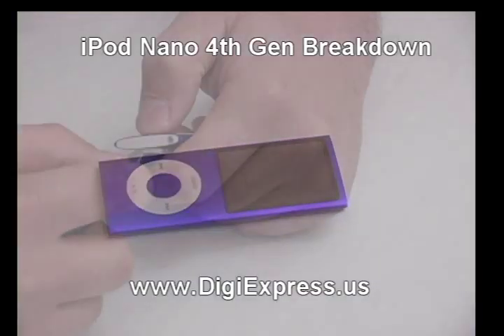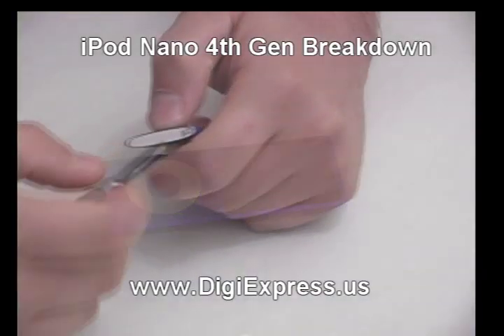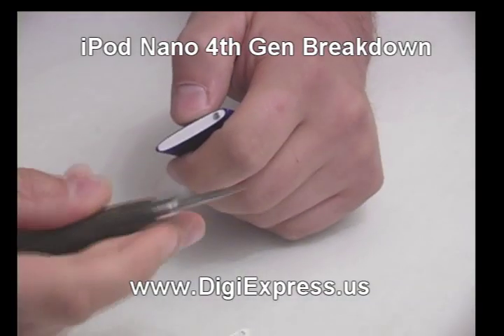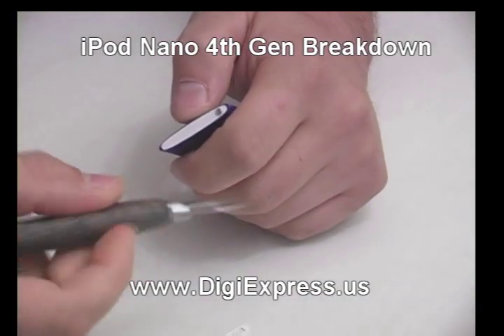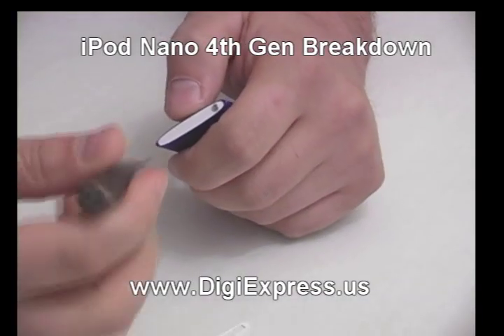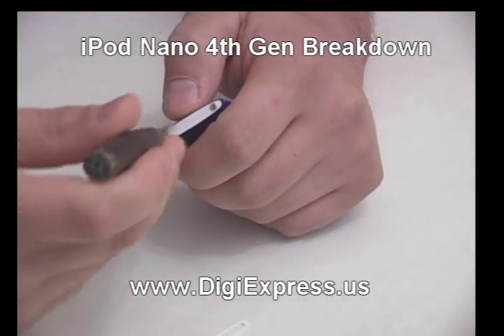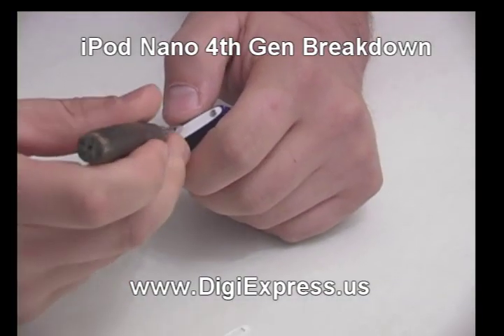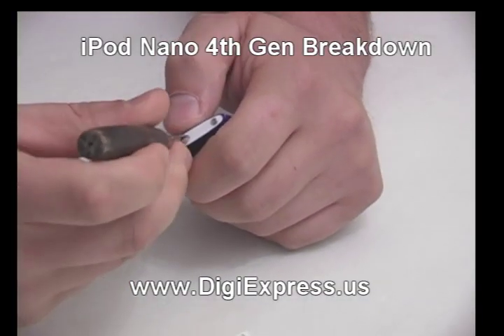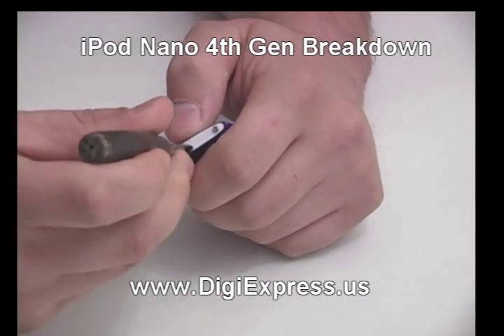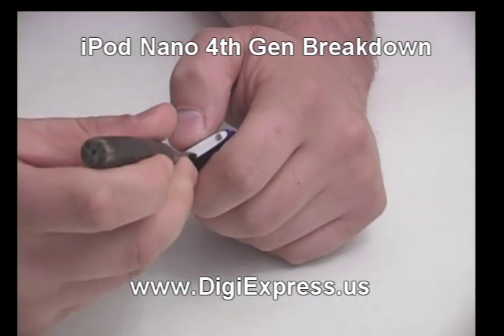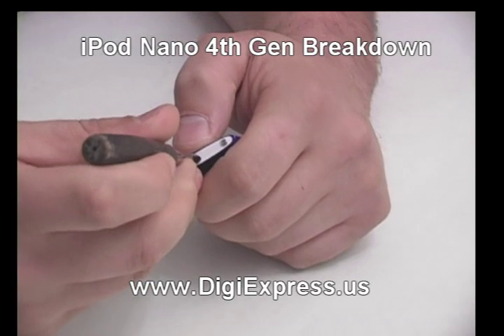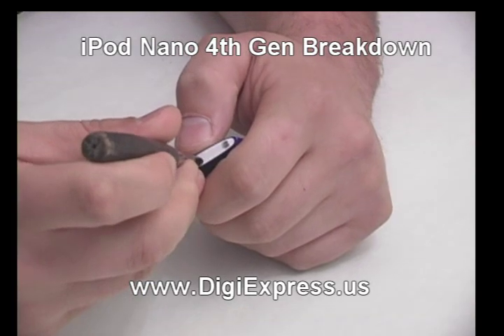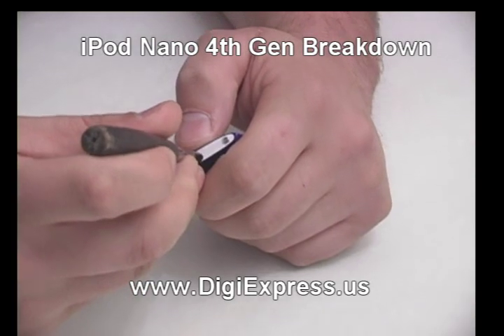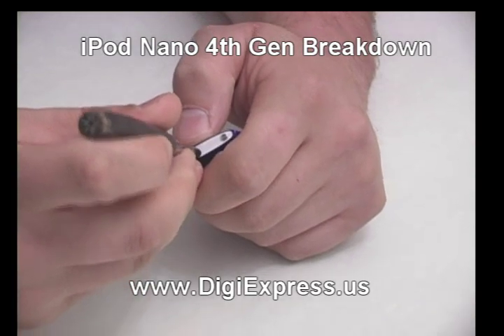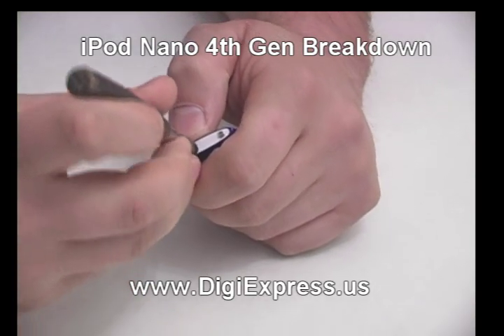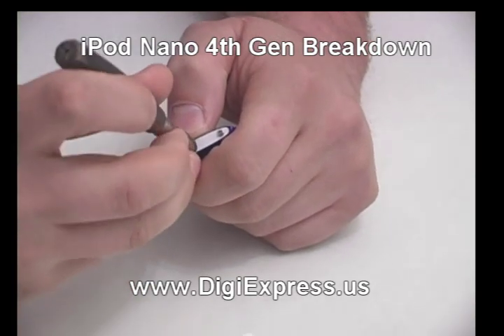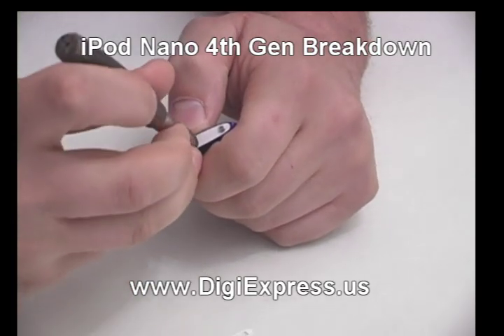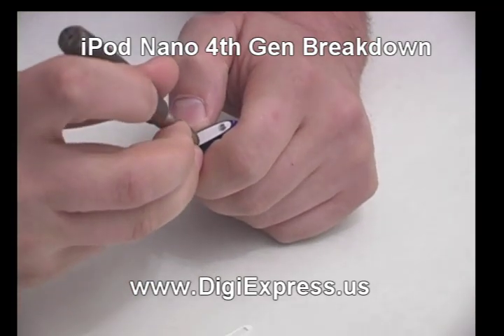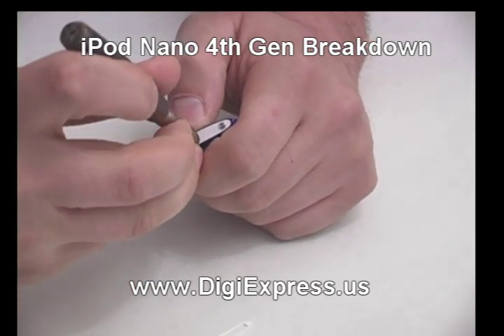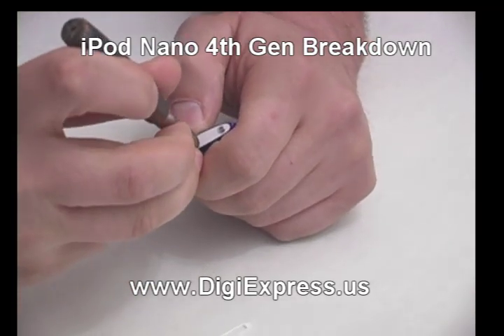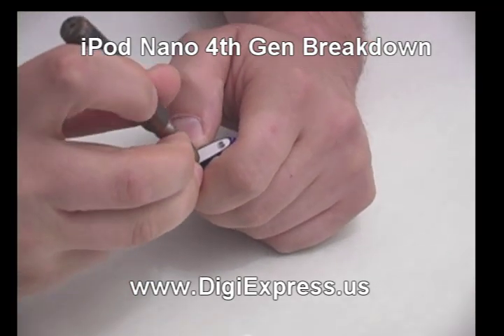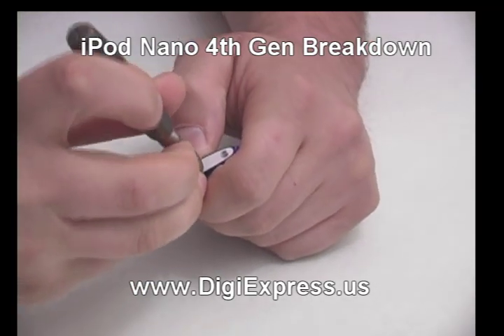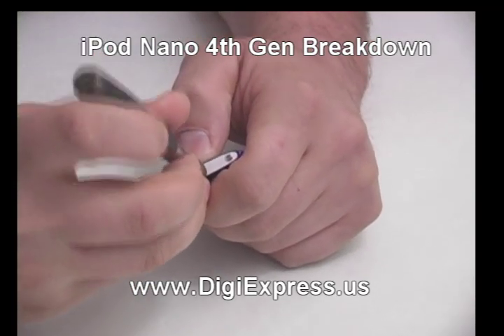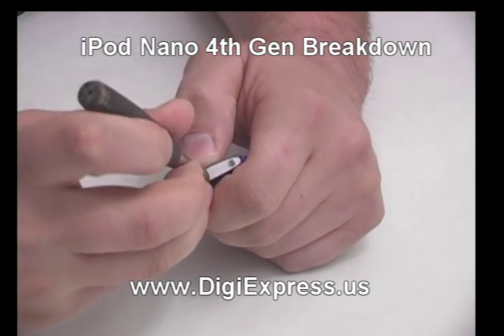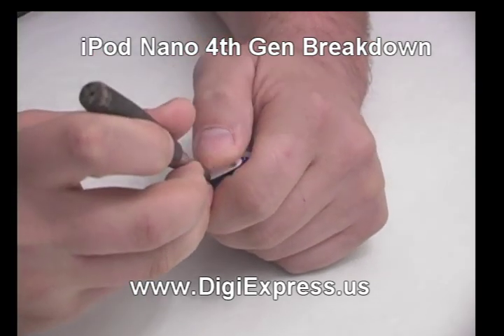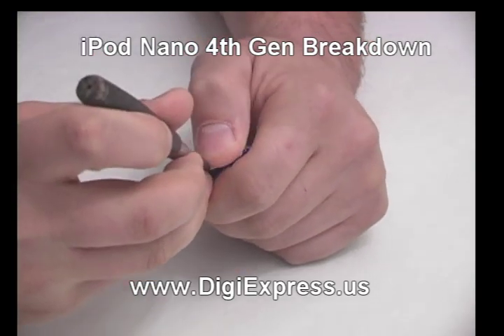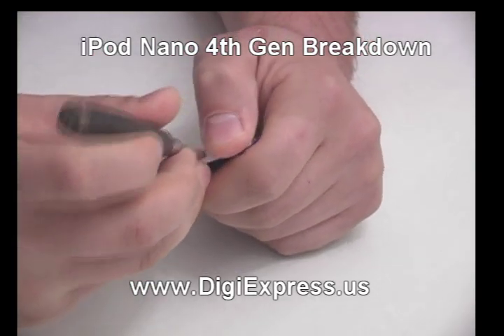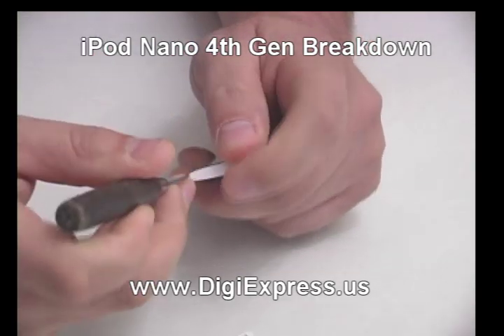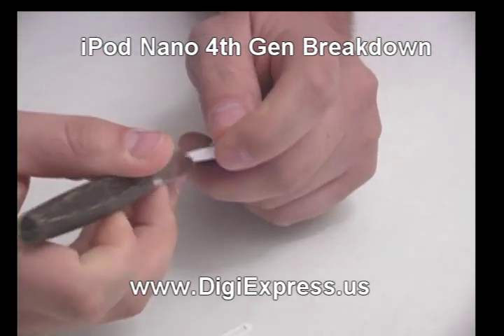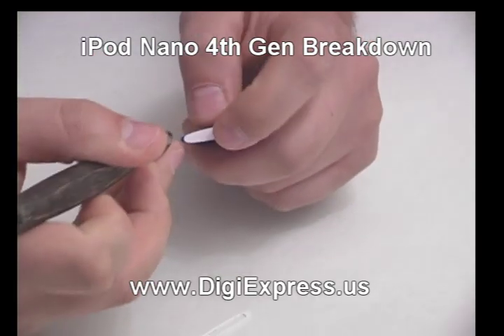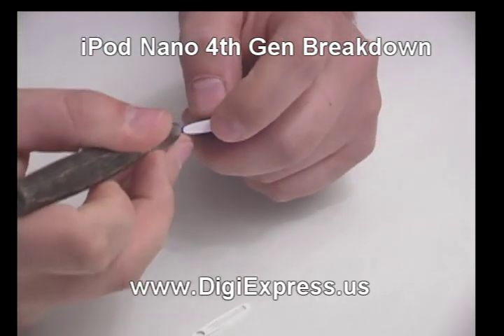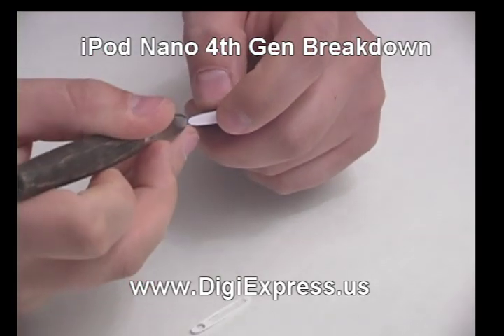To open your Nano 4th Gen, start by prying up the top bezel with an iPod opening tool or small screwdriver.